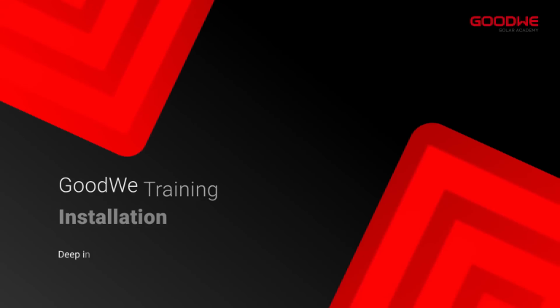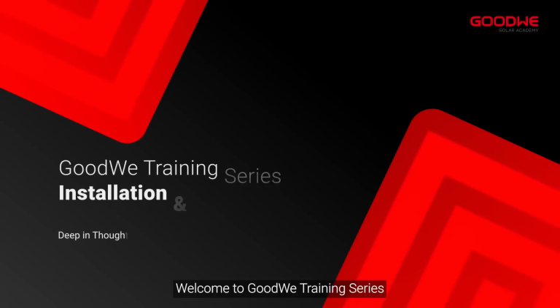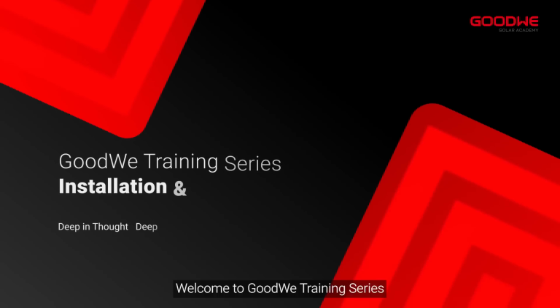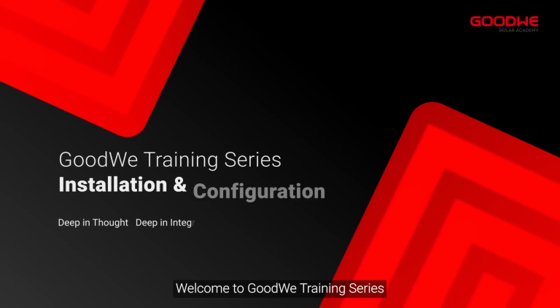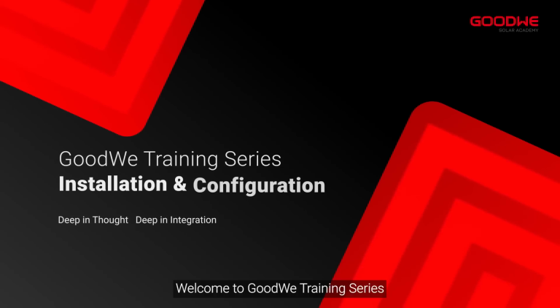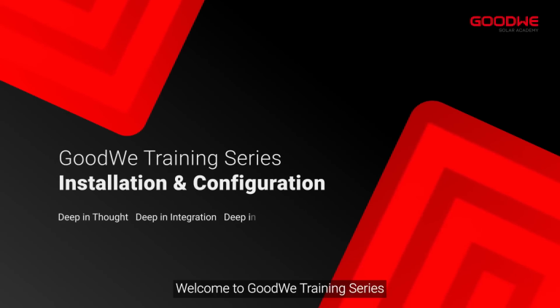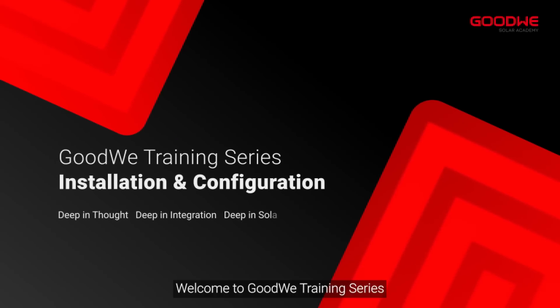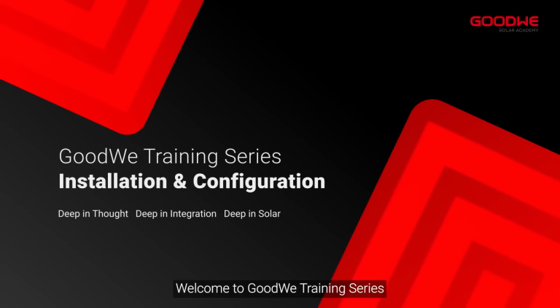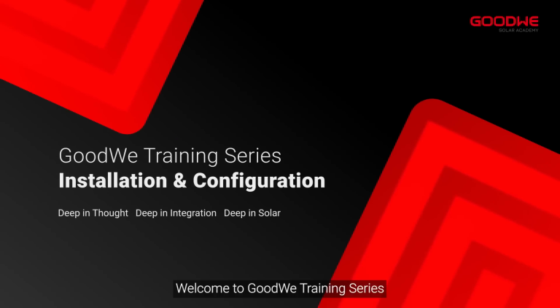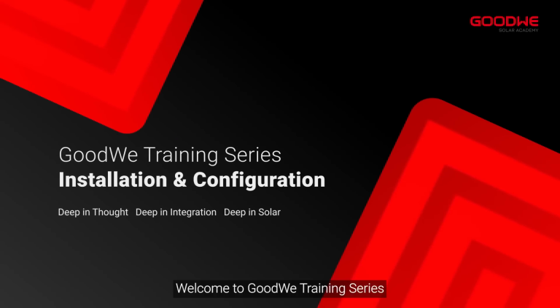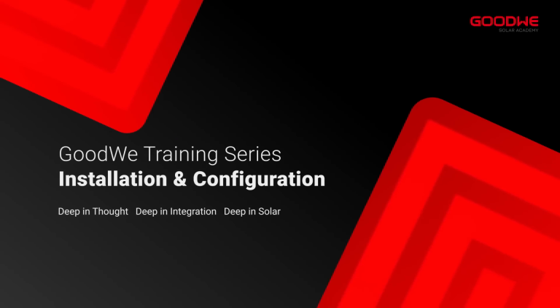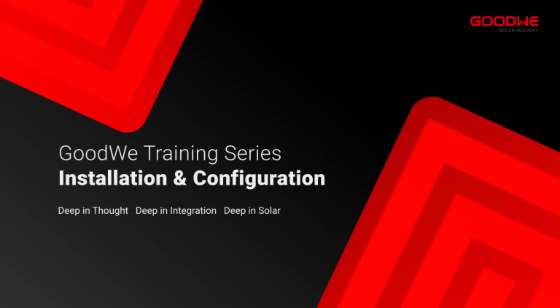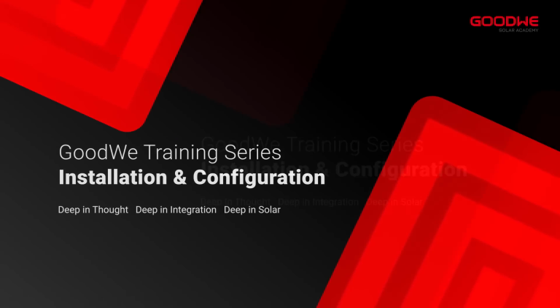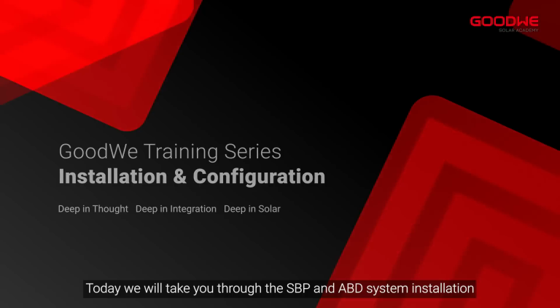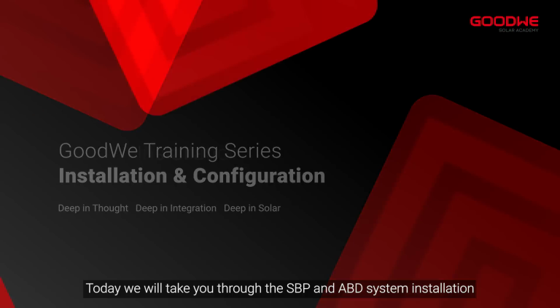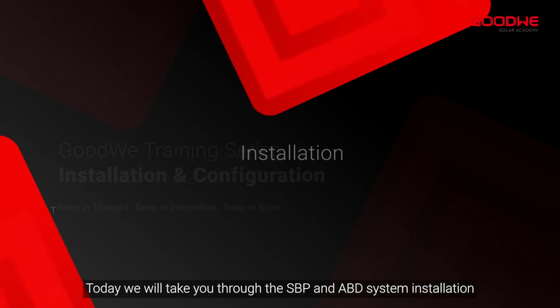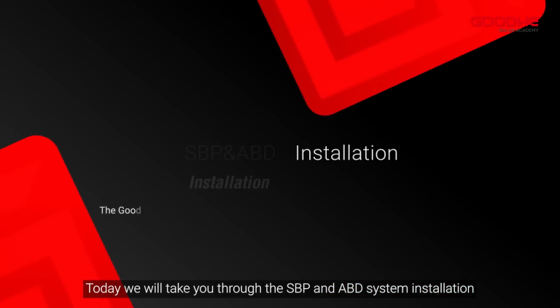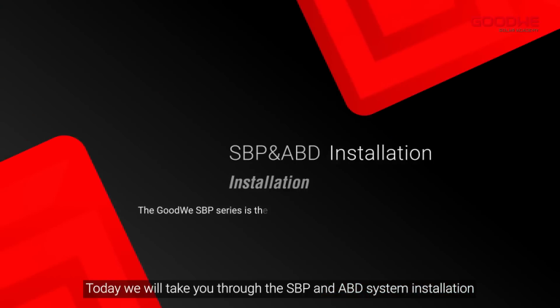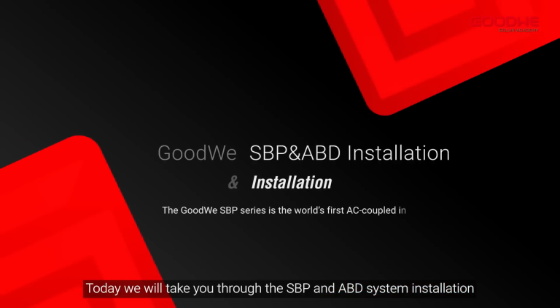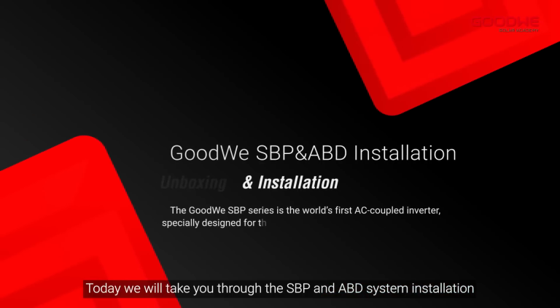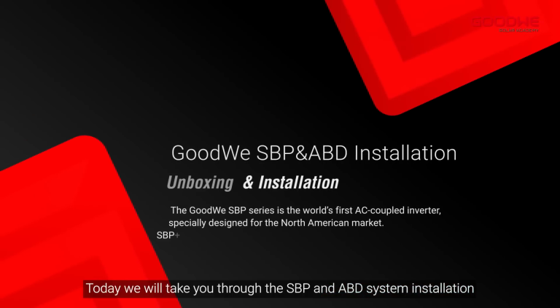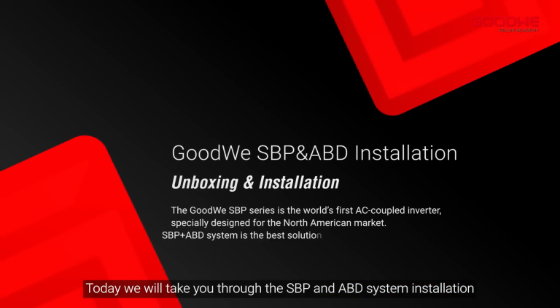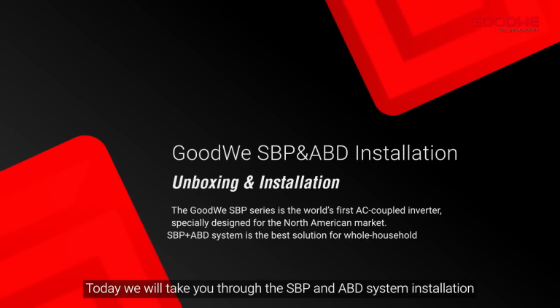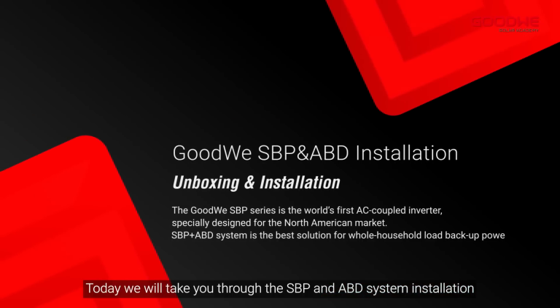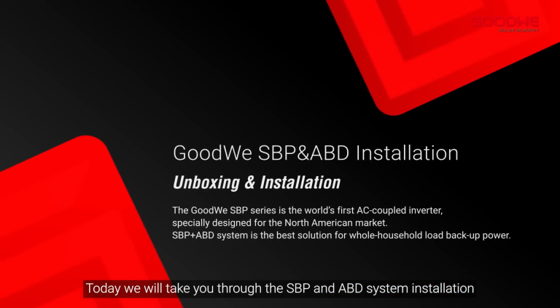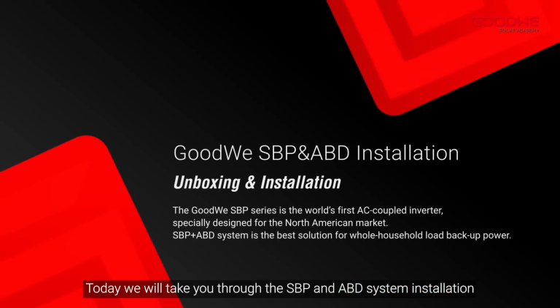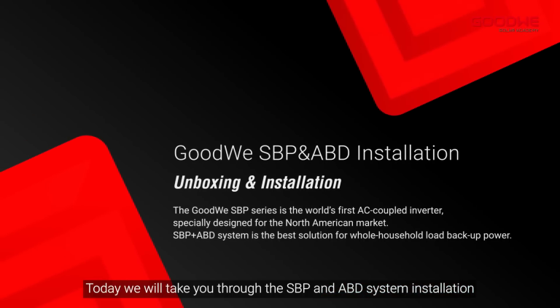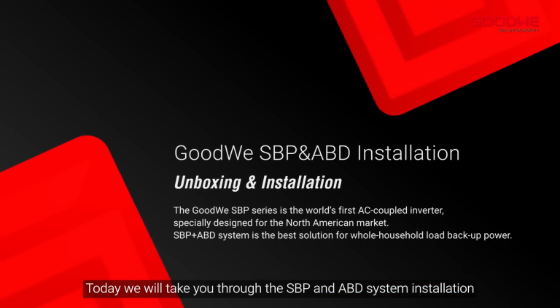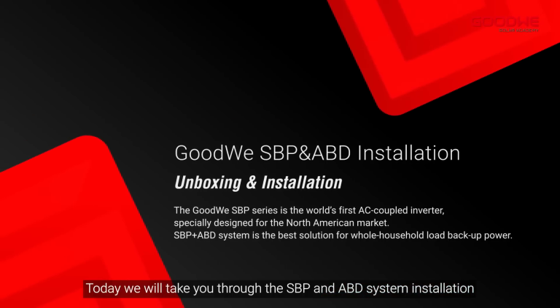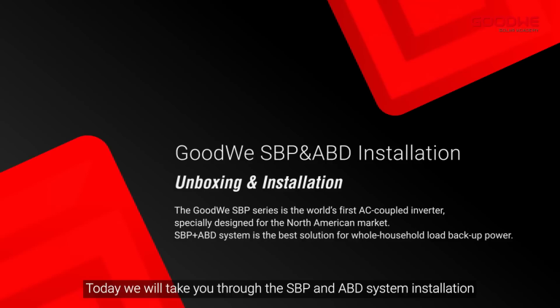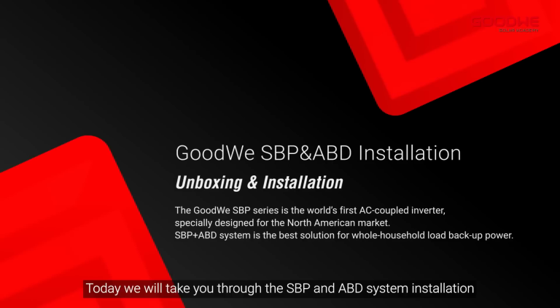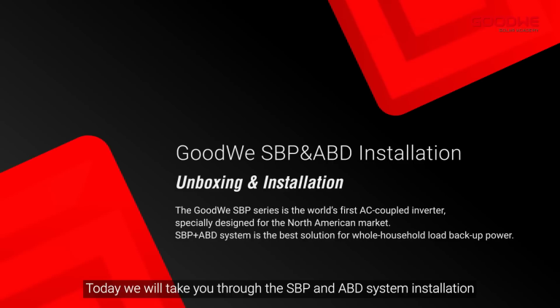Welcome to Goodwee training series. Today we will take you through the SBP and ABD system installation.